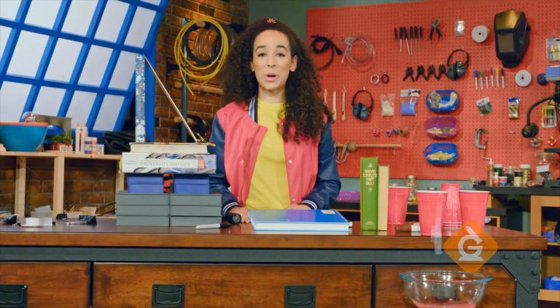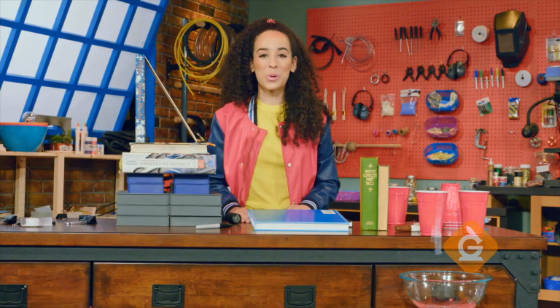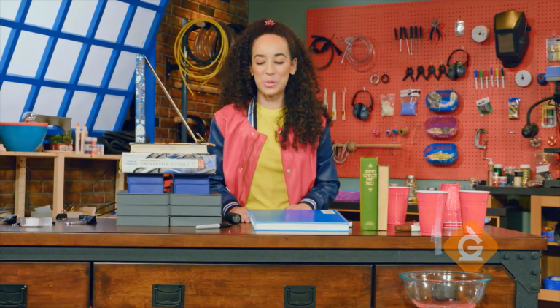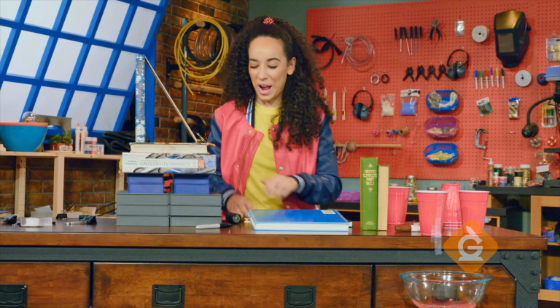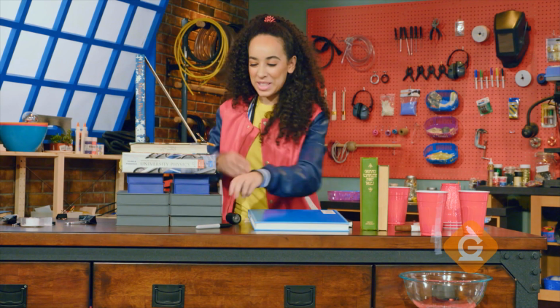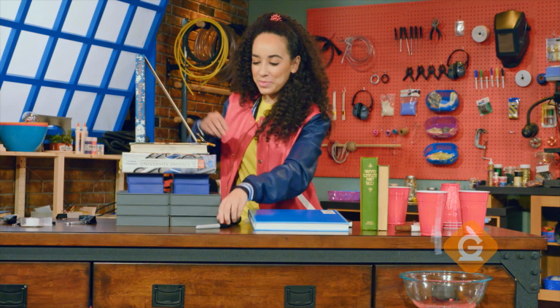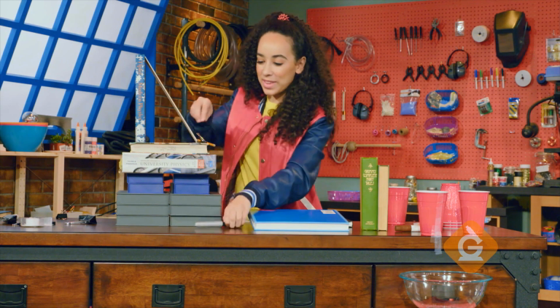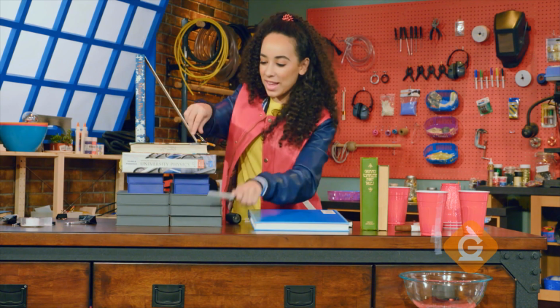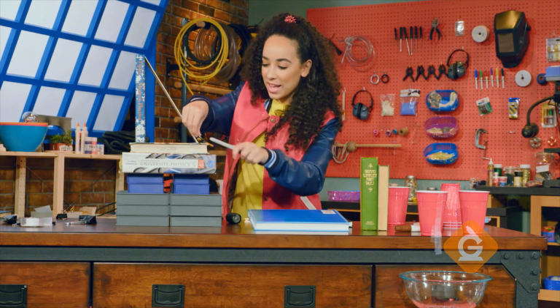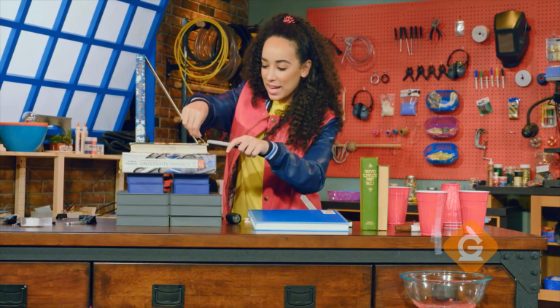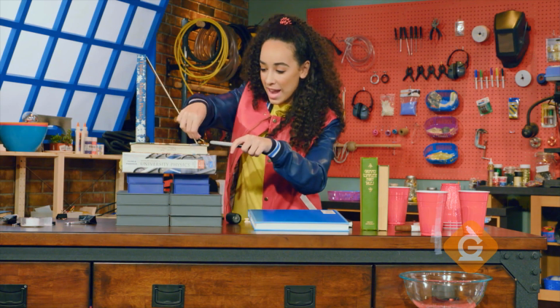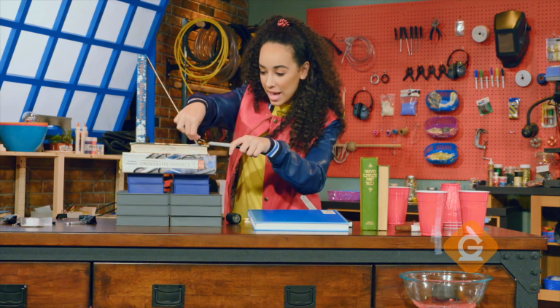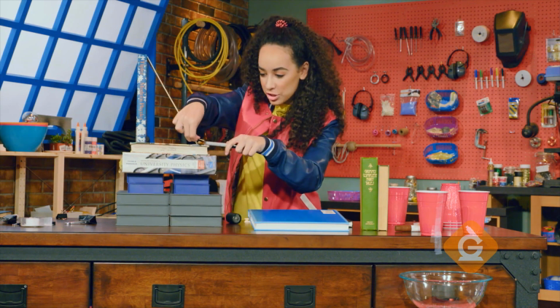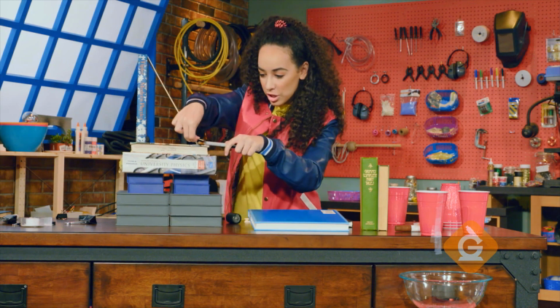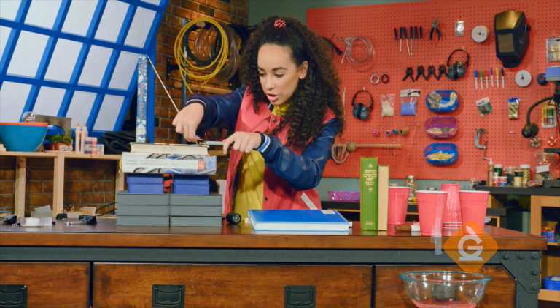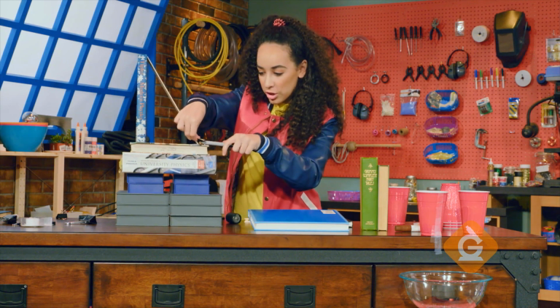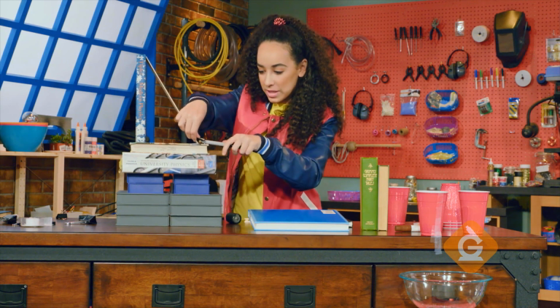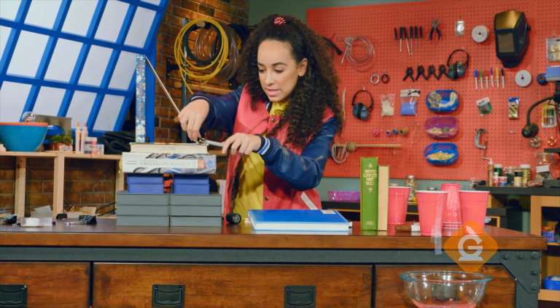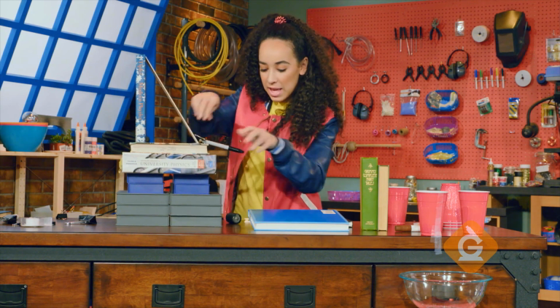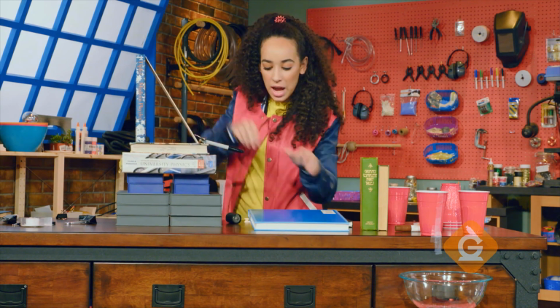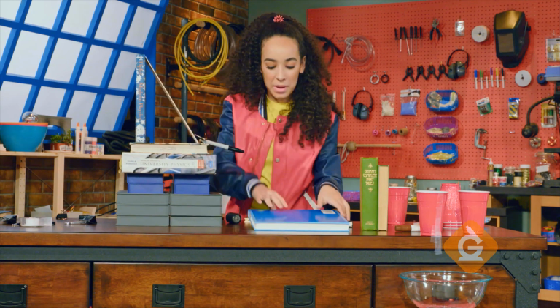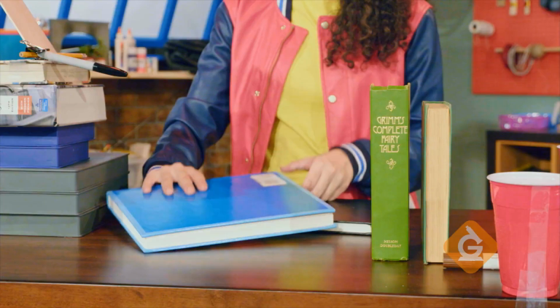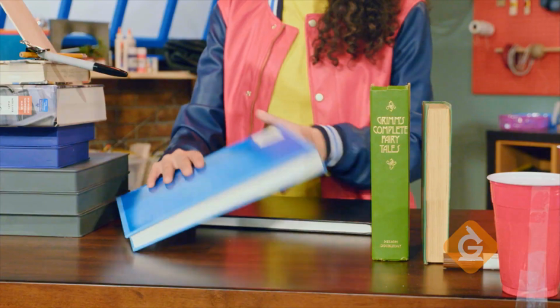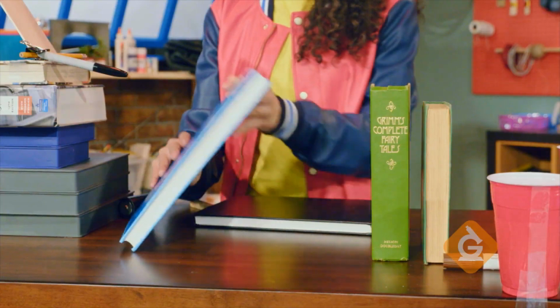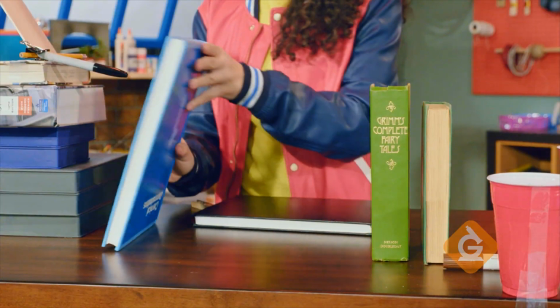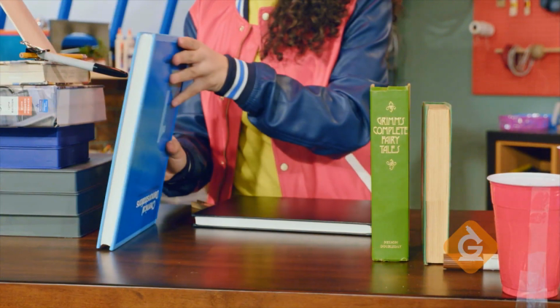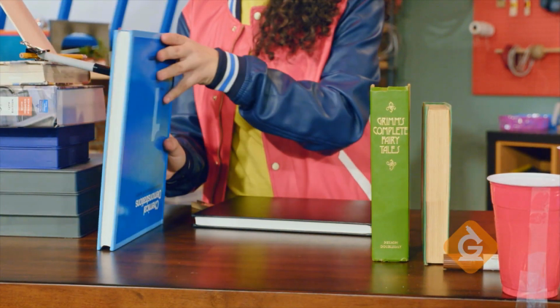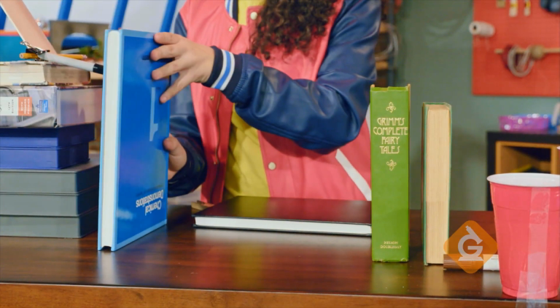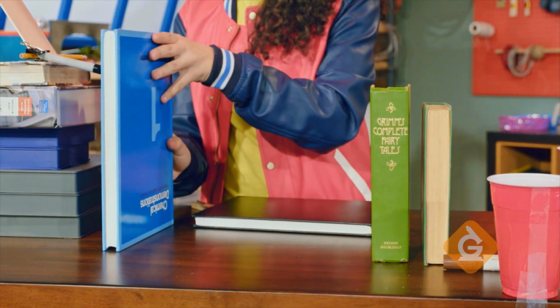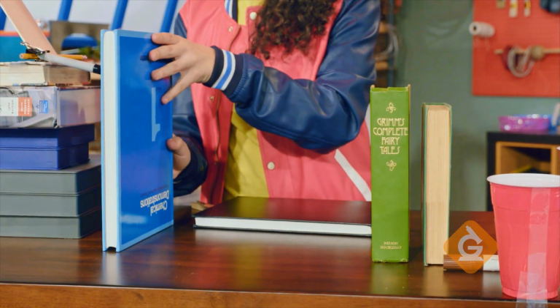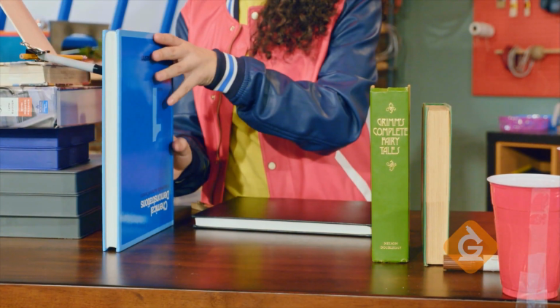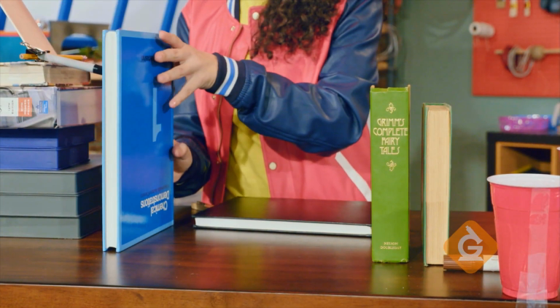Cool, right? Next you're going to set up a series of books like dominoes.